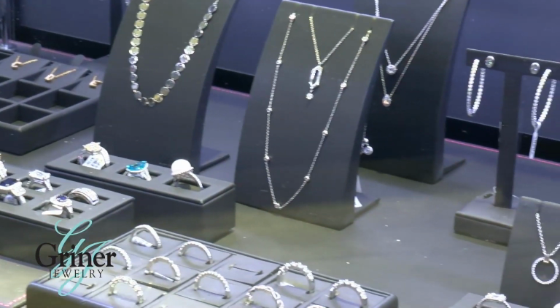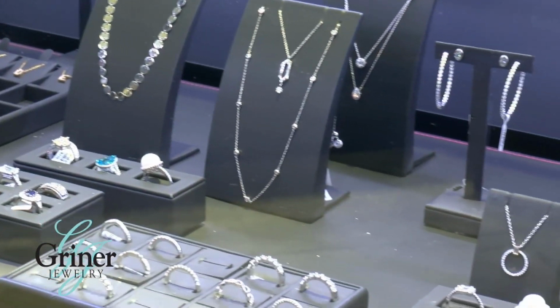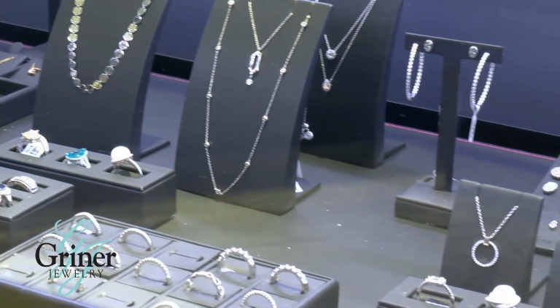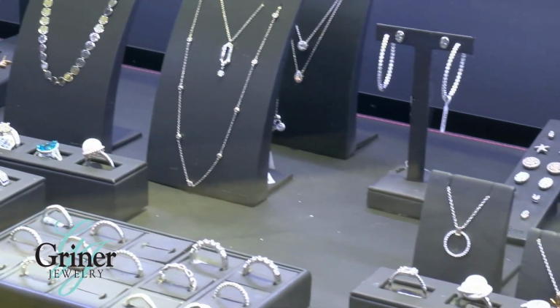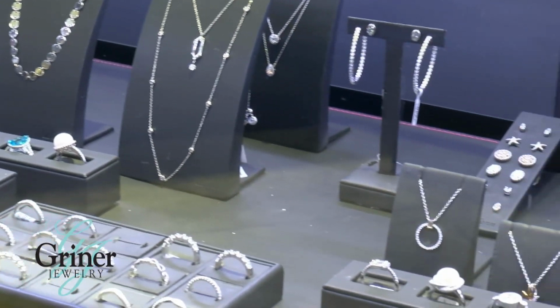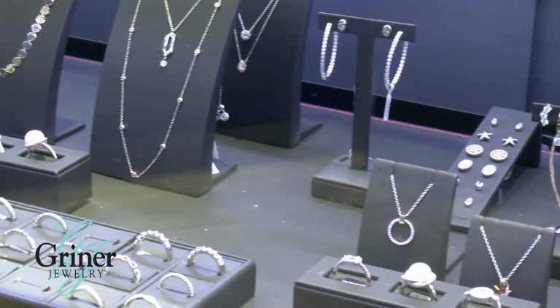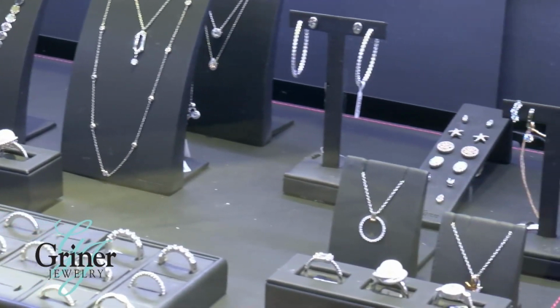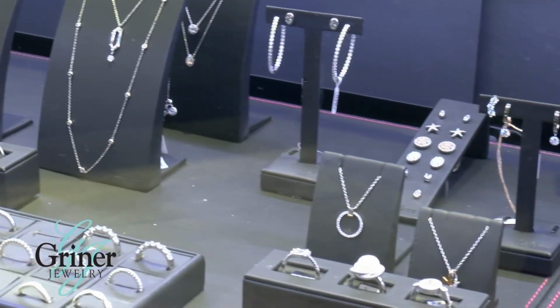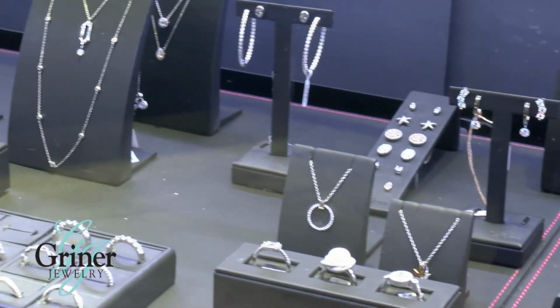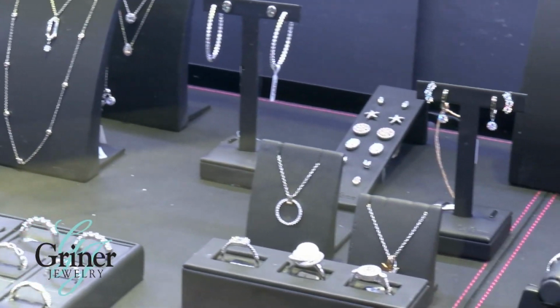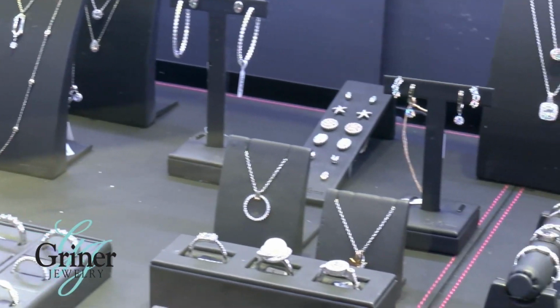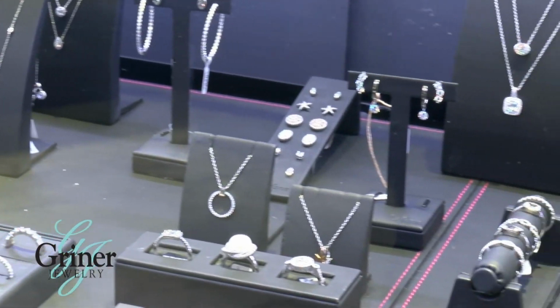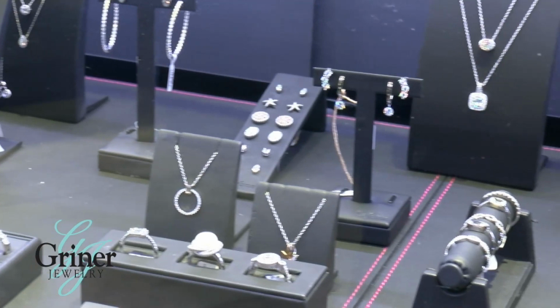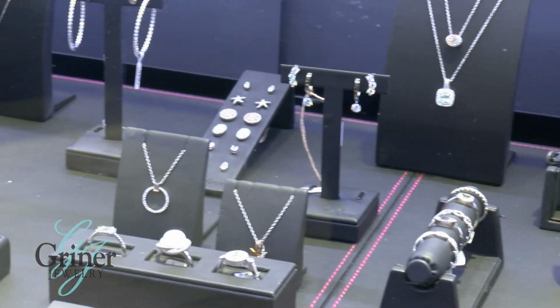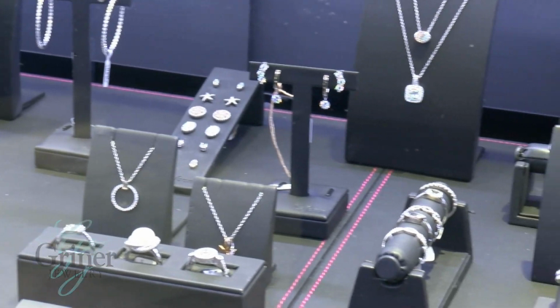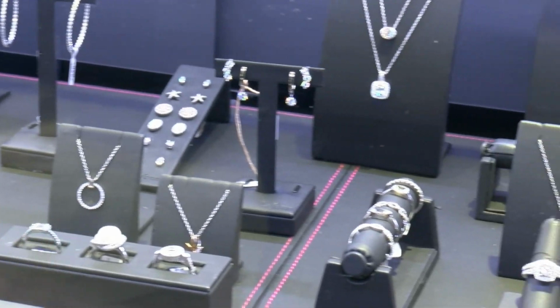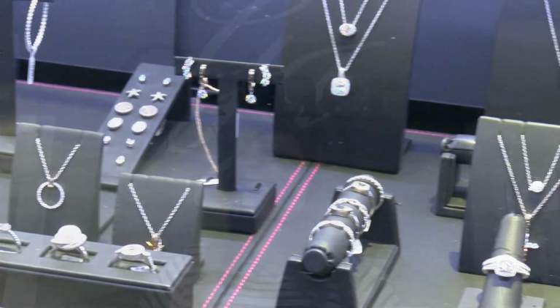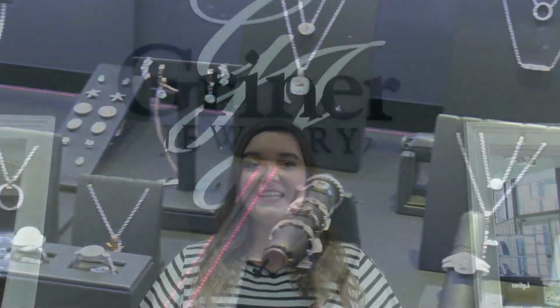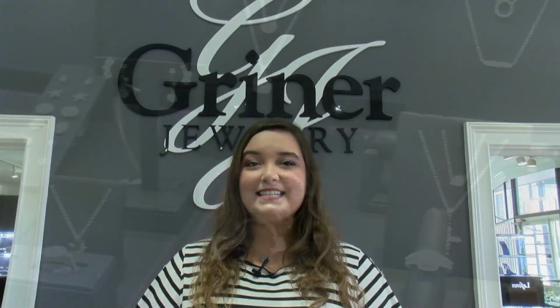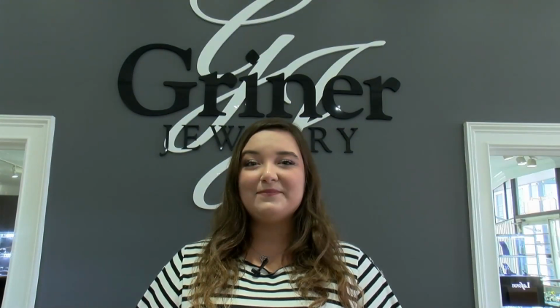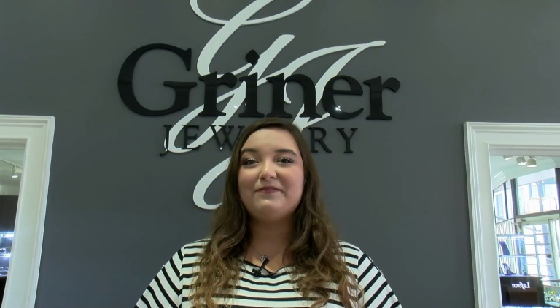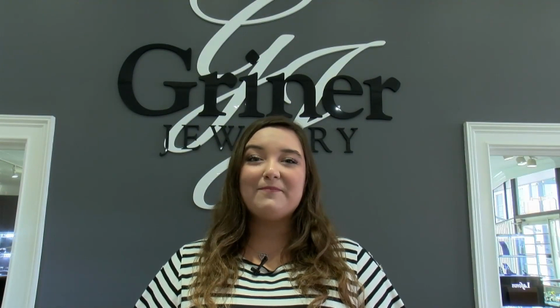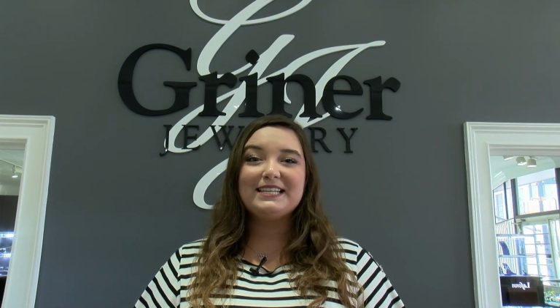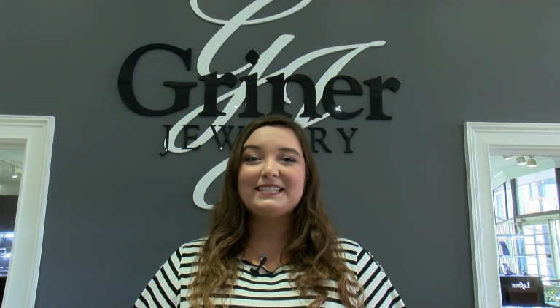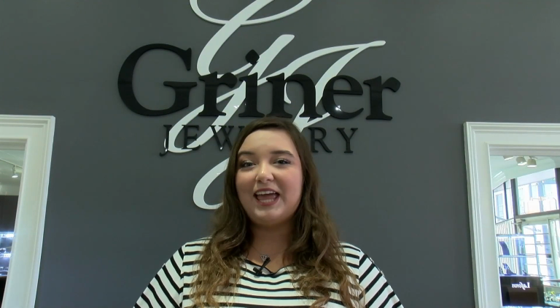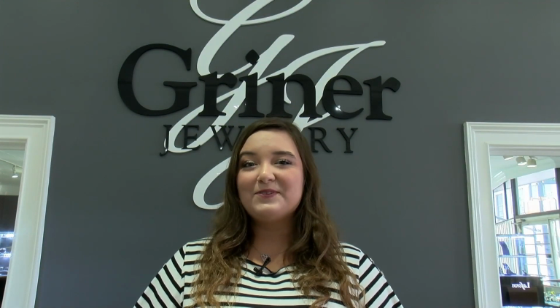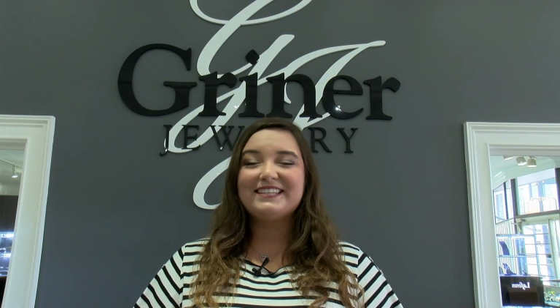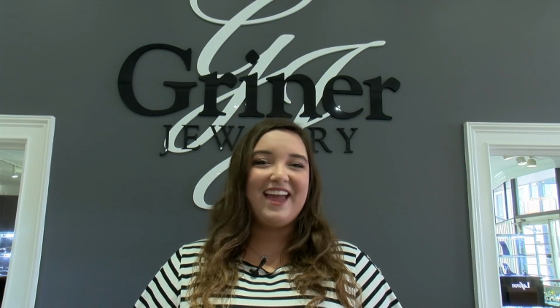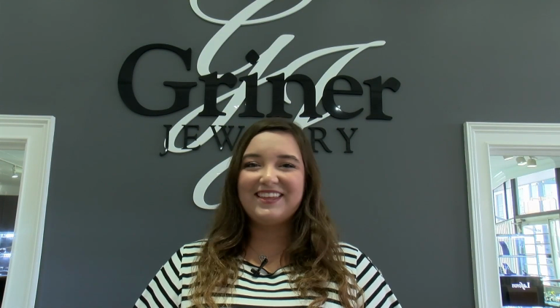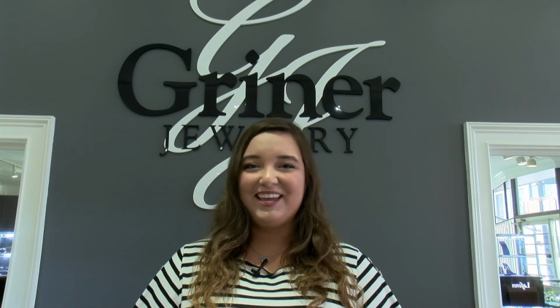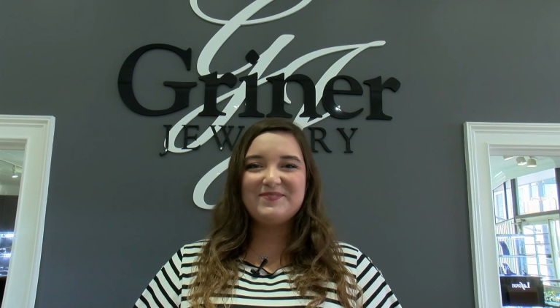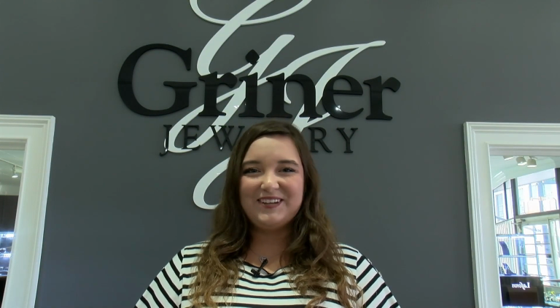Whether you're going out or staying in, Lafon has everything you need to be fabulous, glamorous, and everything in between.